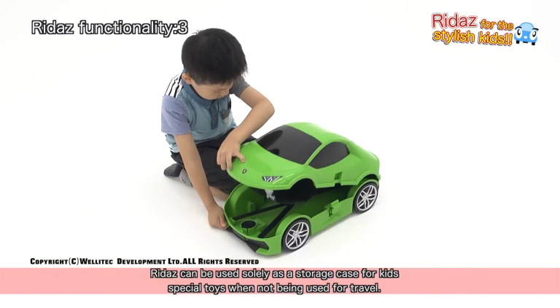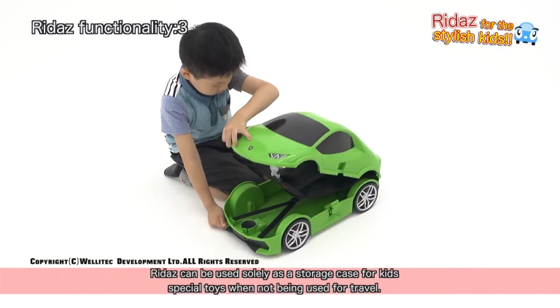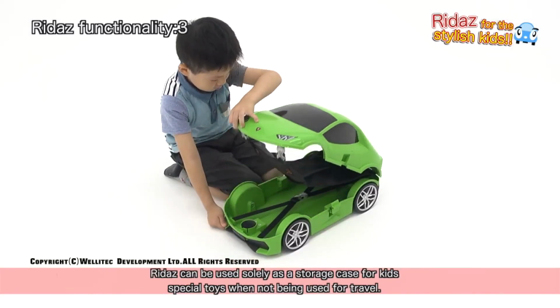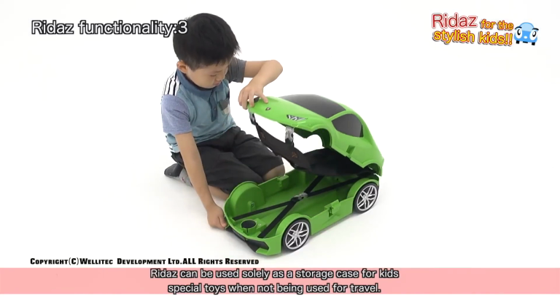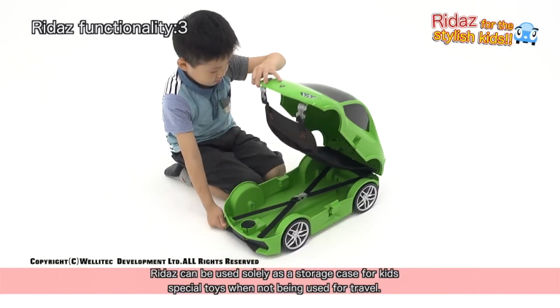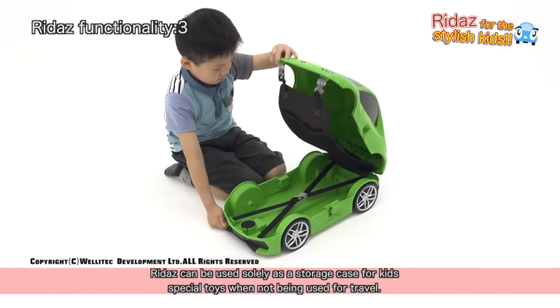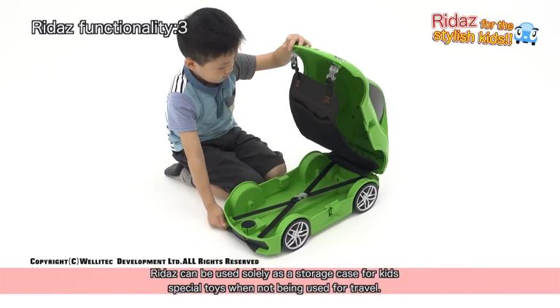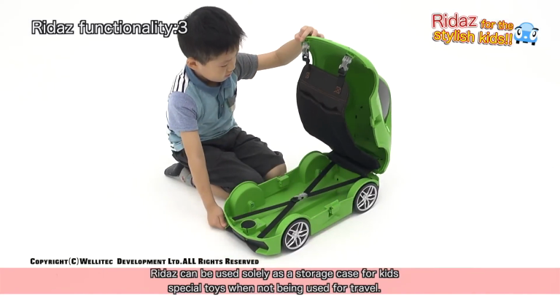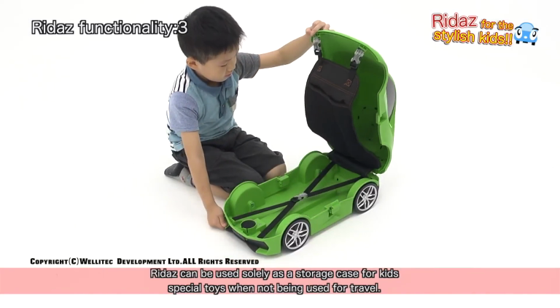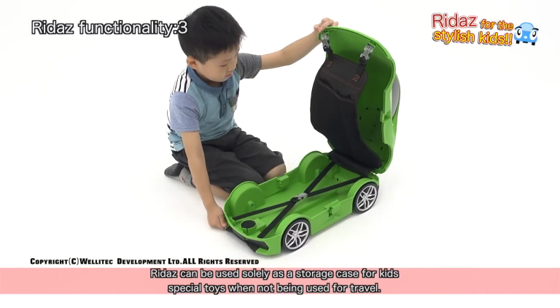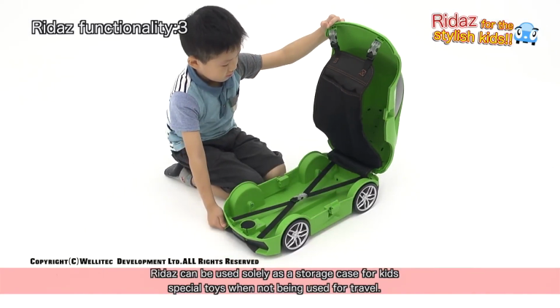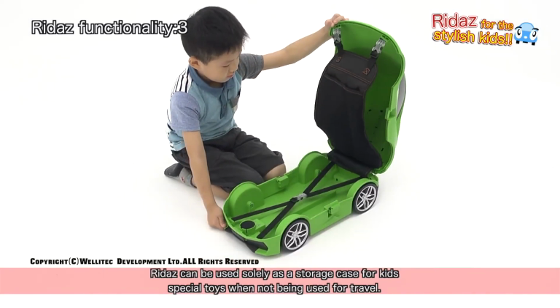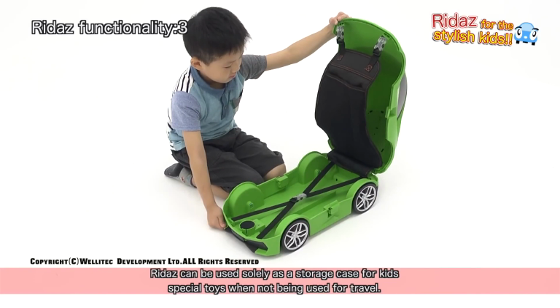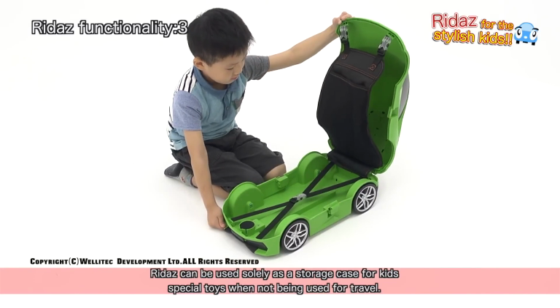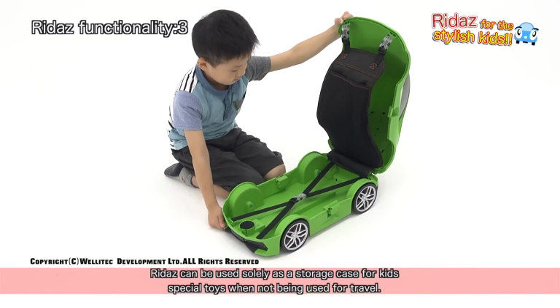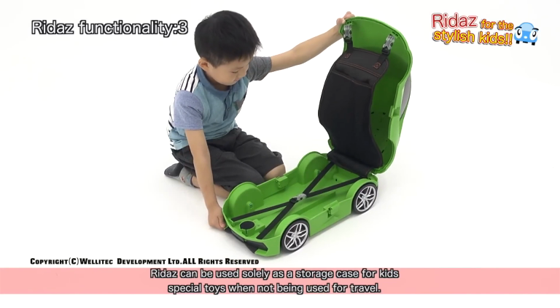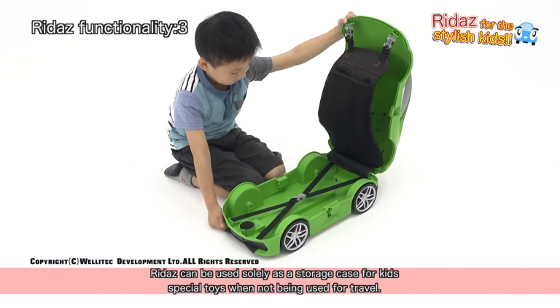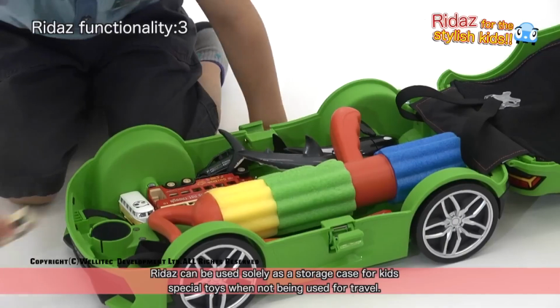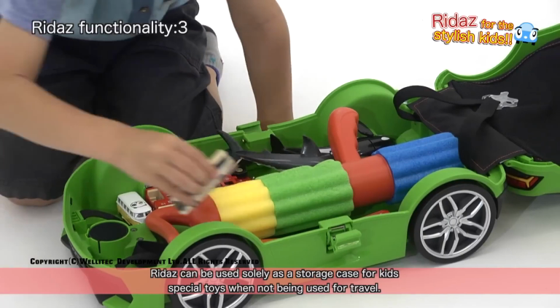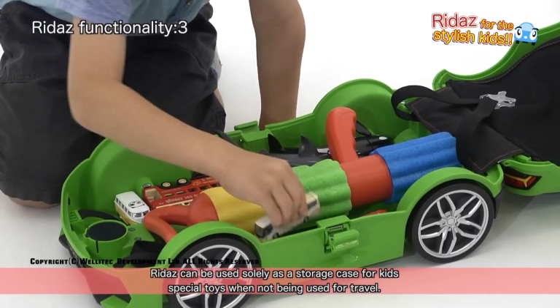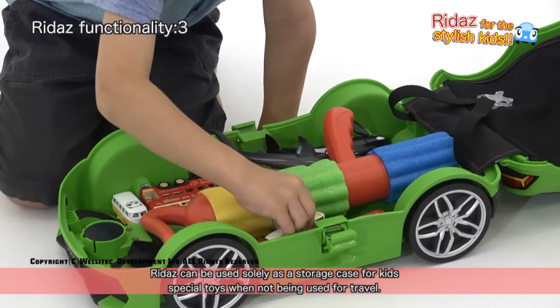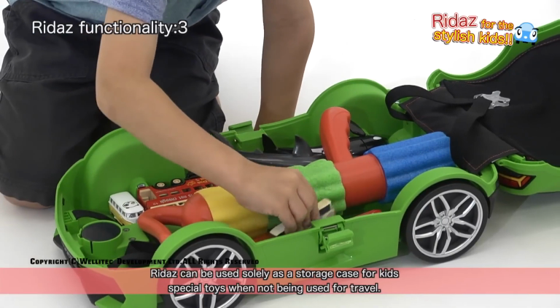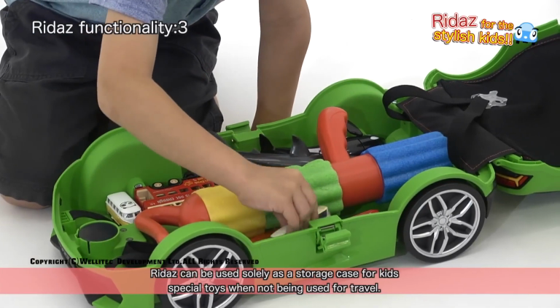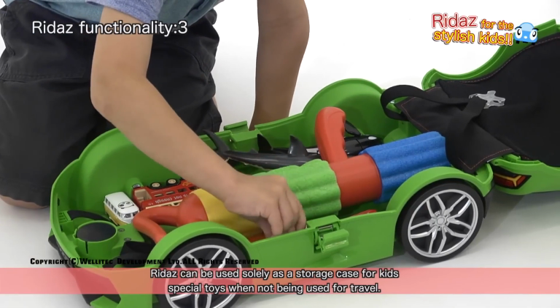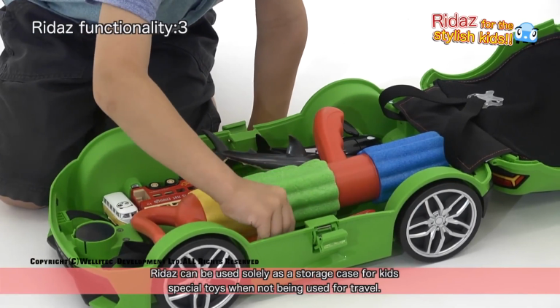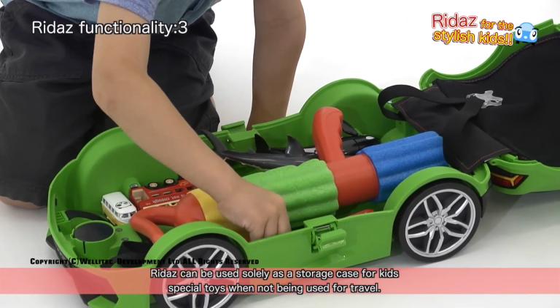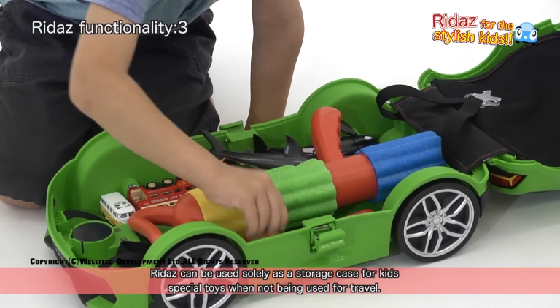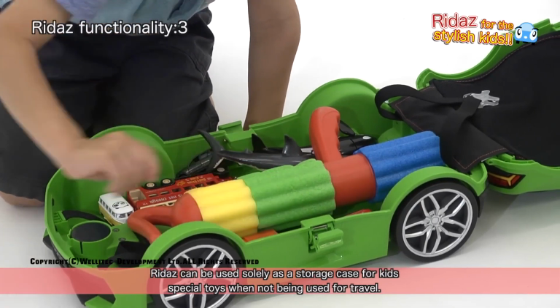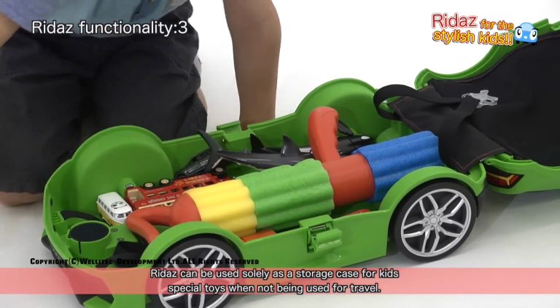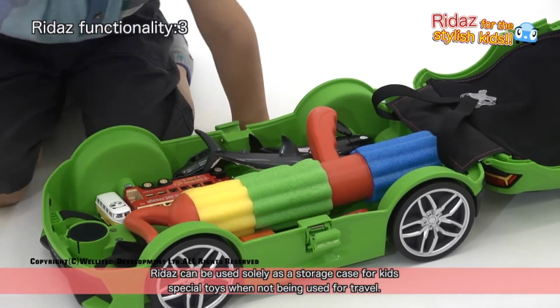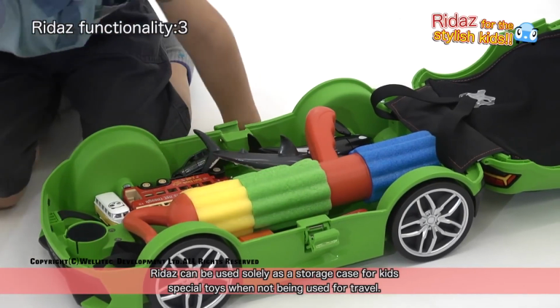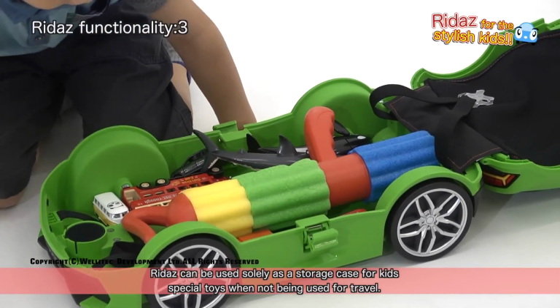RIDA's can be used solely as a storage case for kids' special toys when not being used for travel.